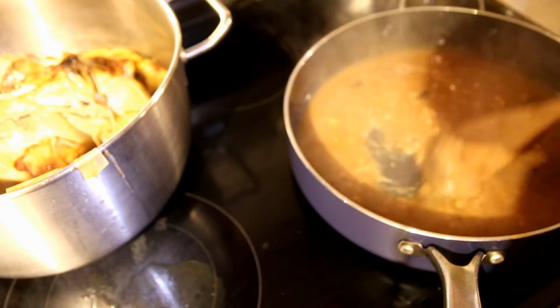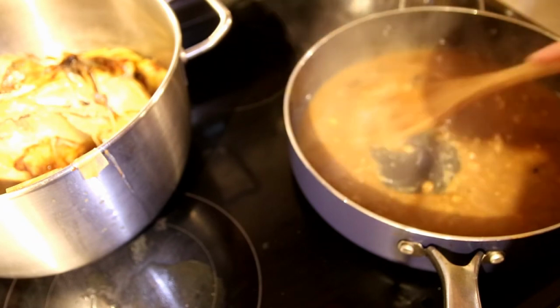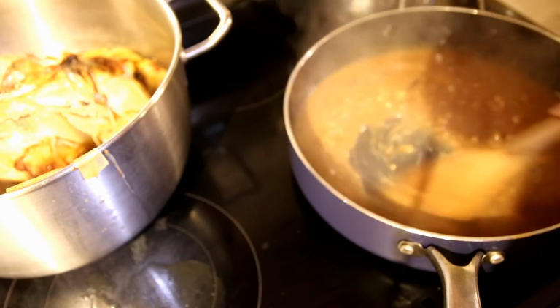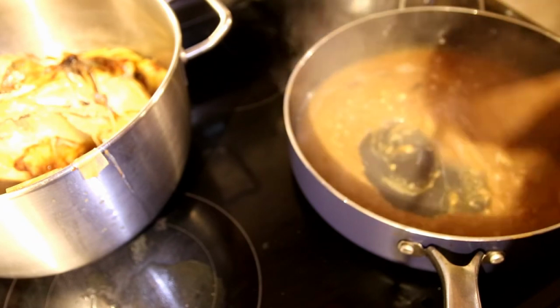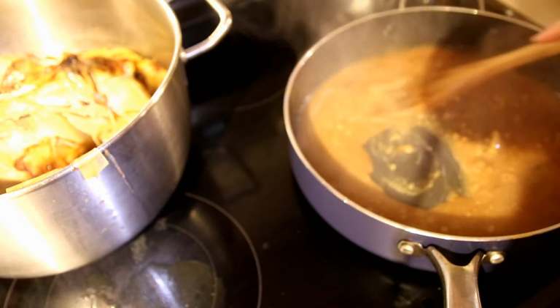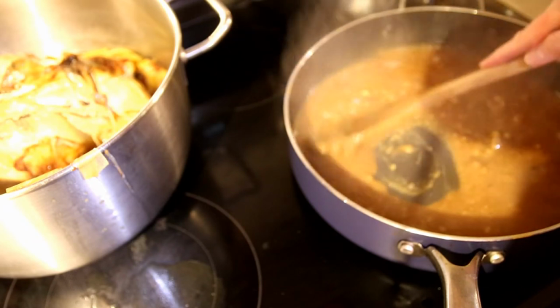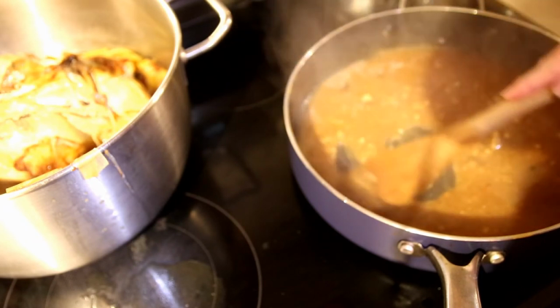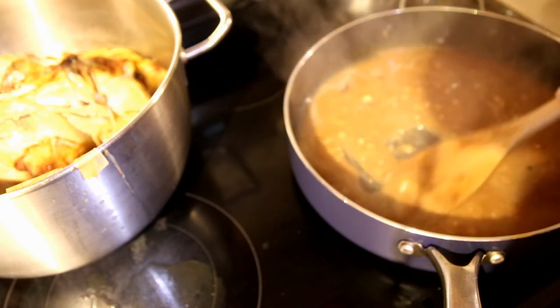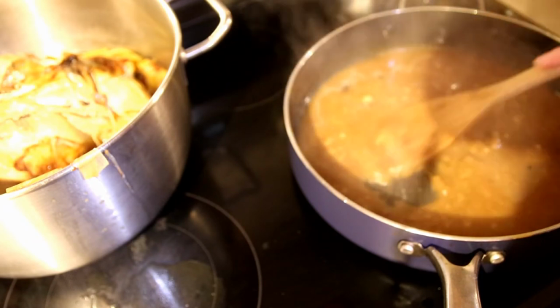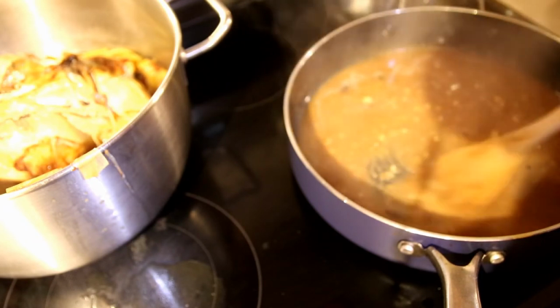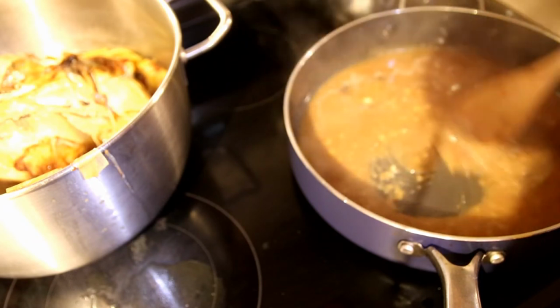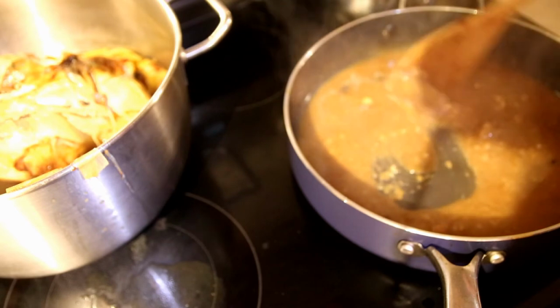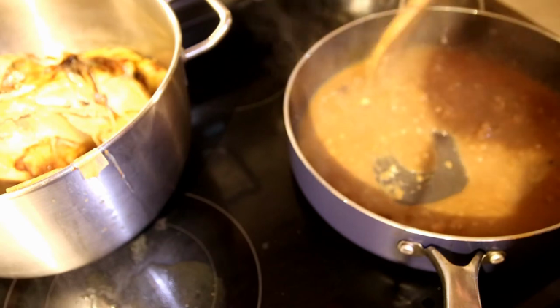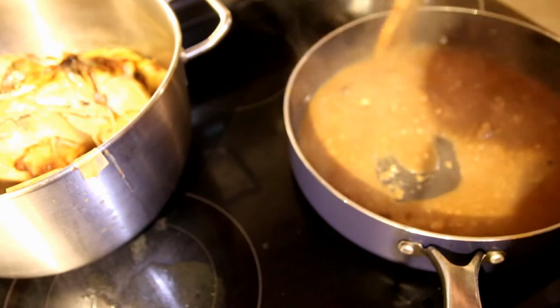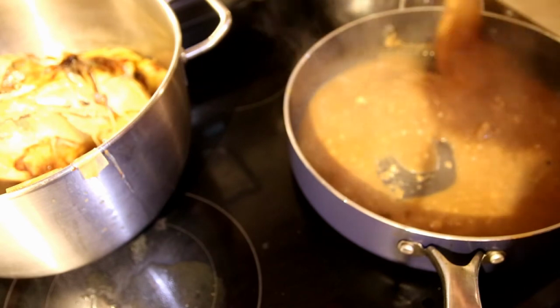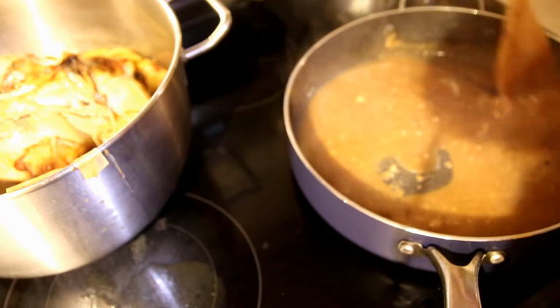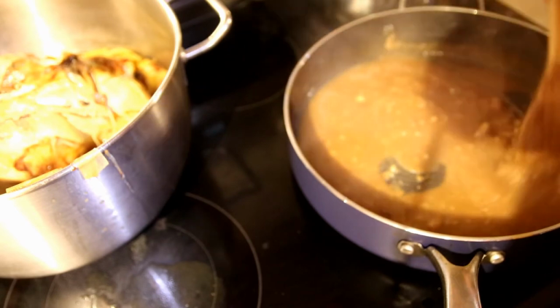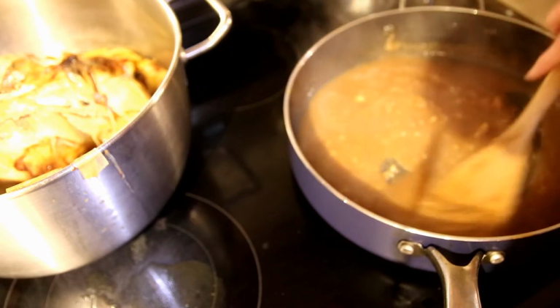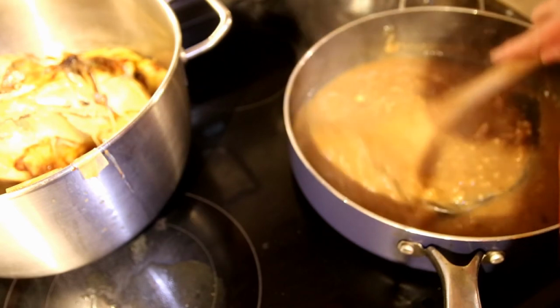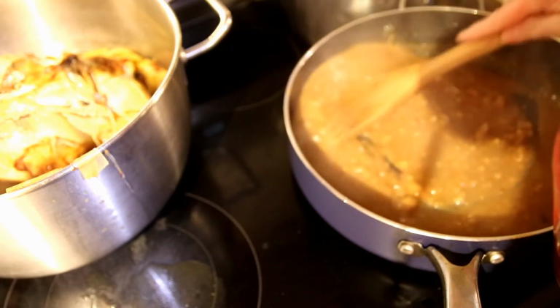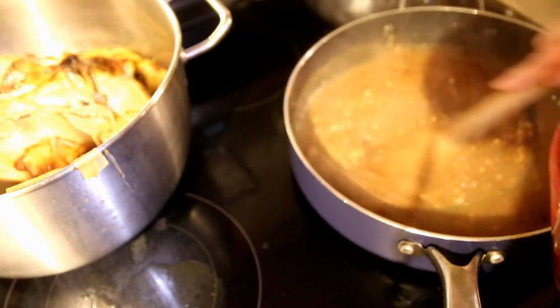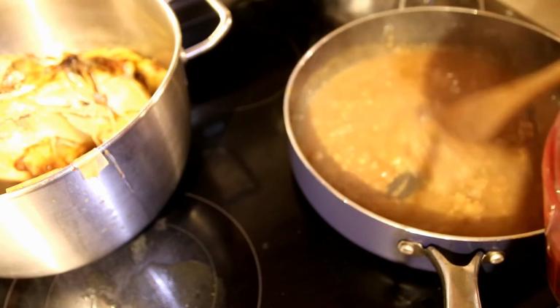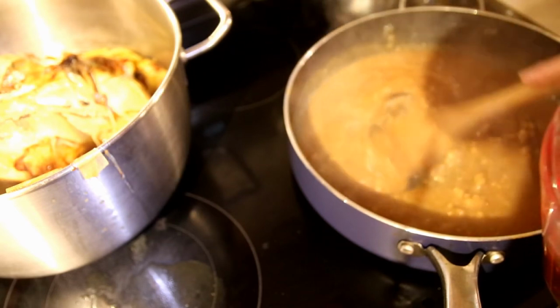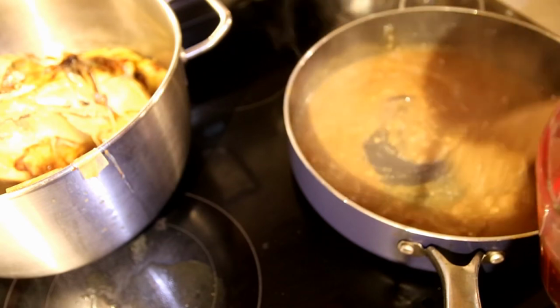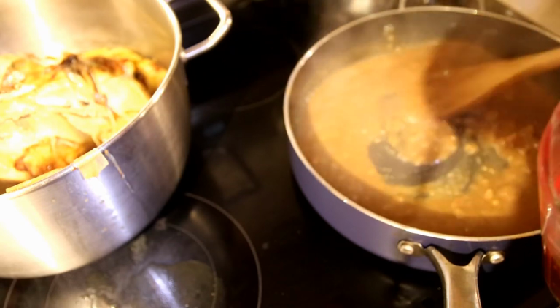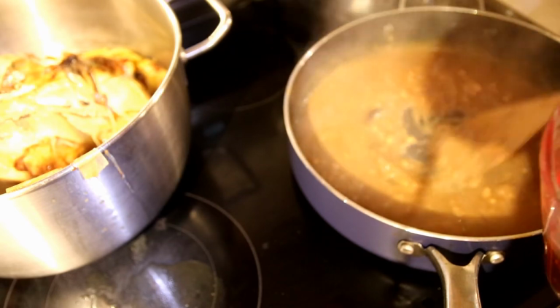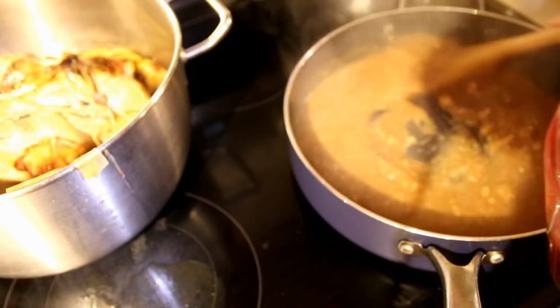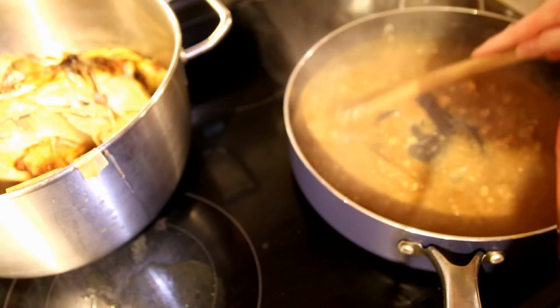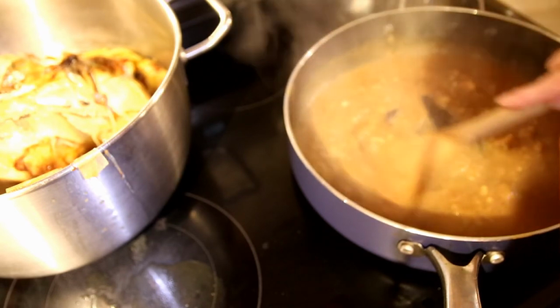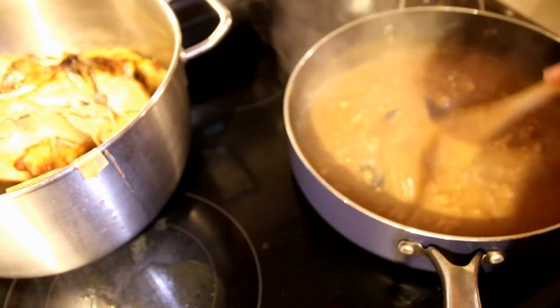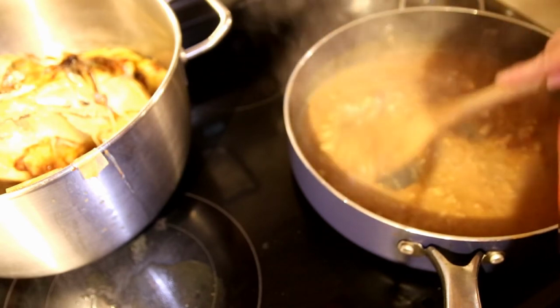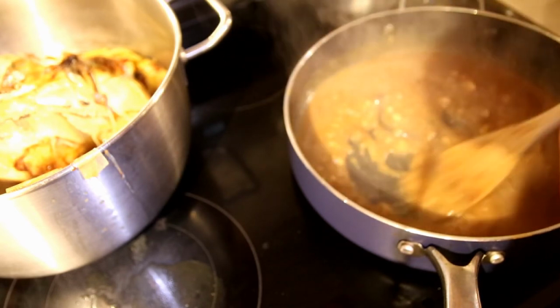Just doing this on my own, I wouldn't have put this much flour in here.